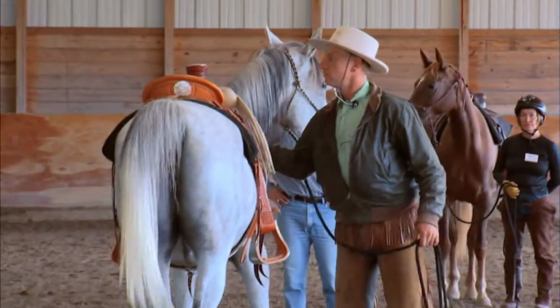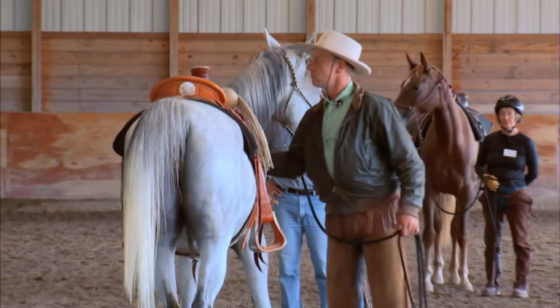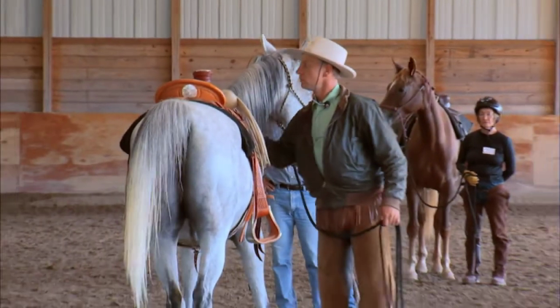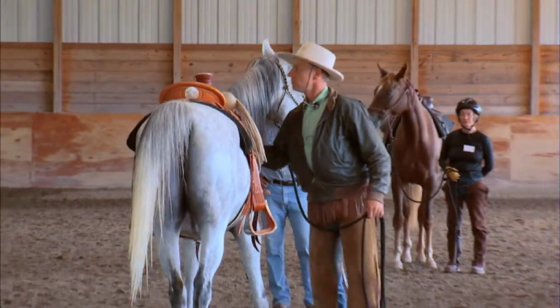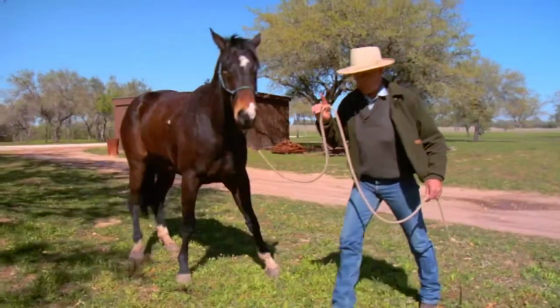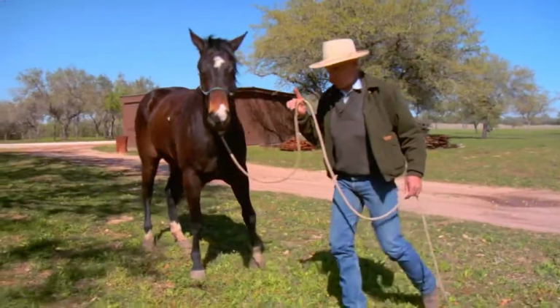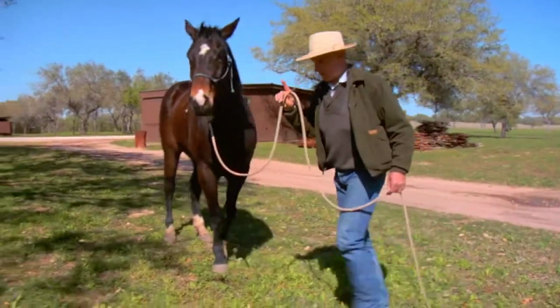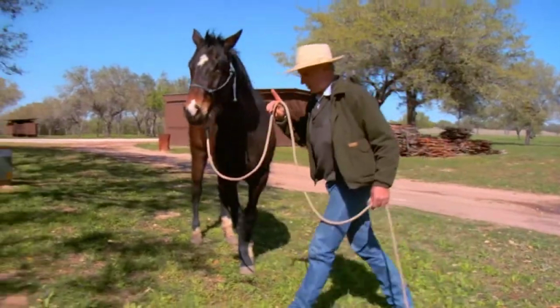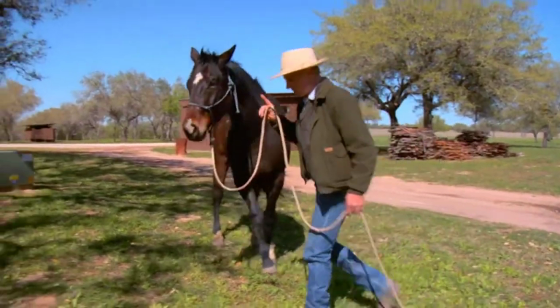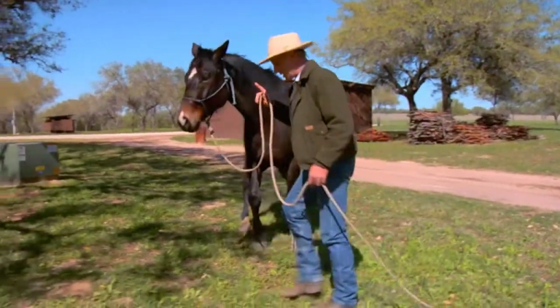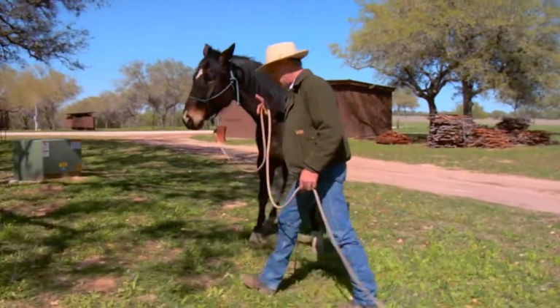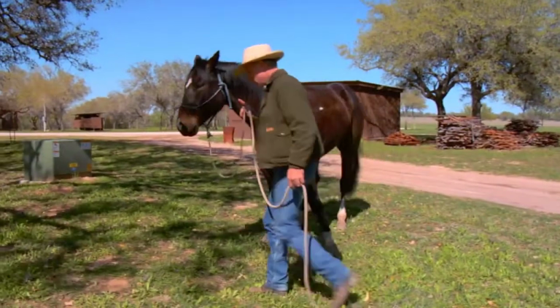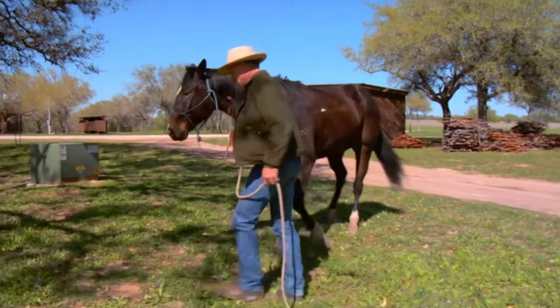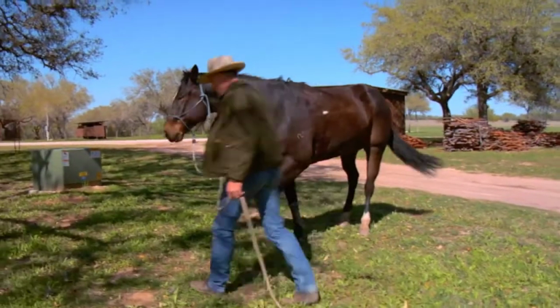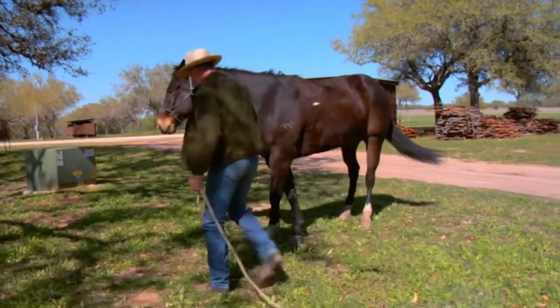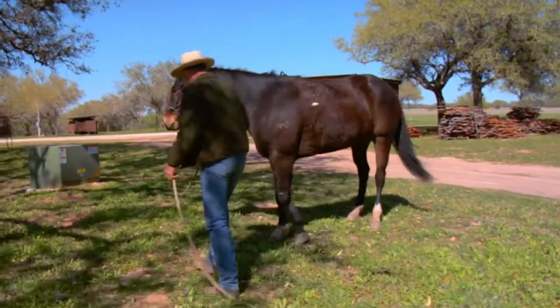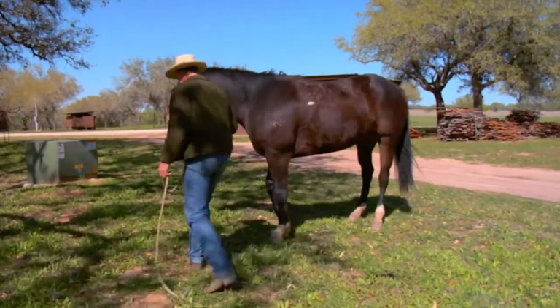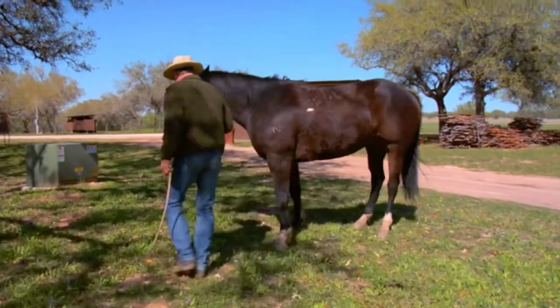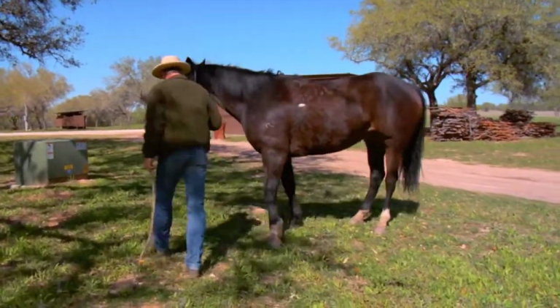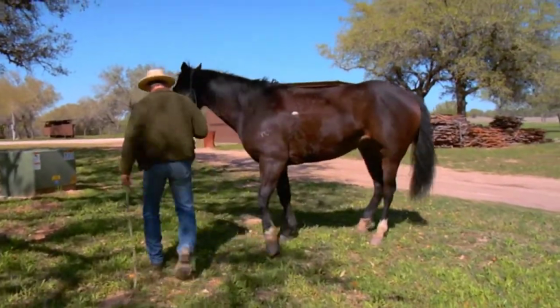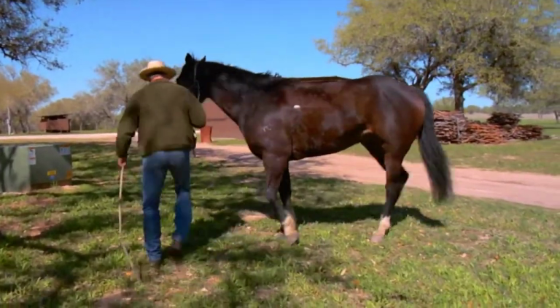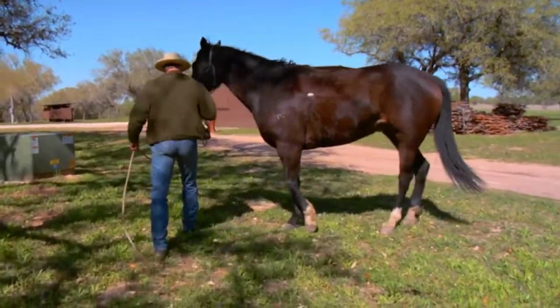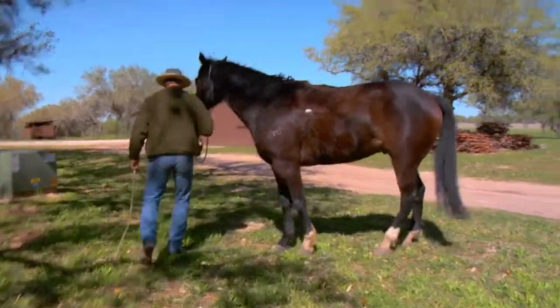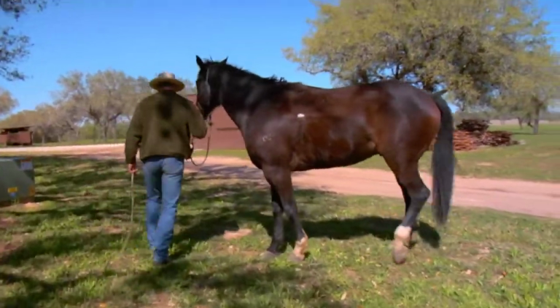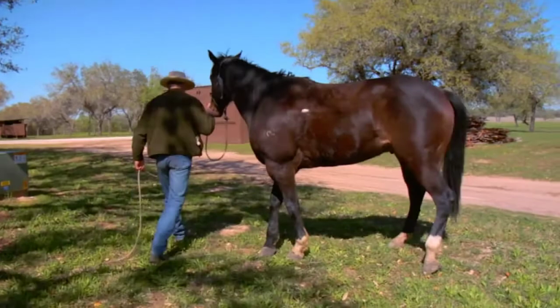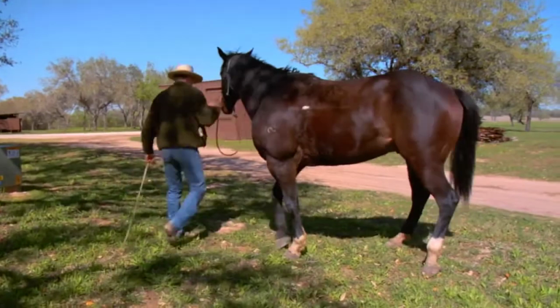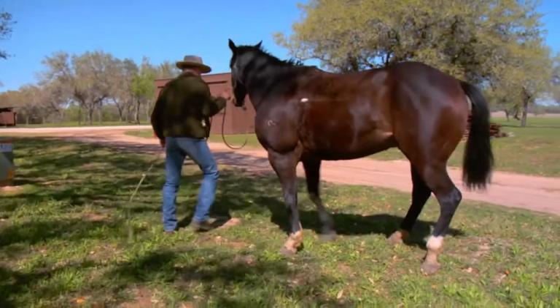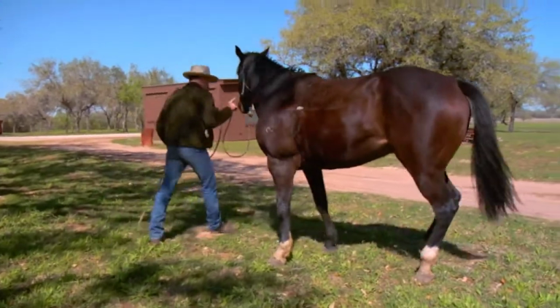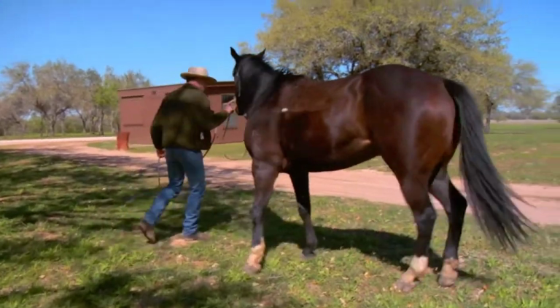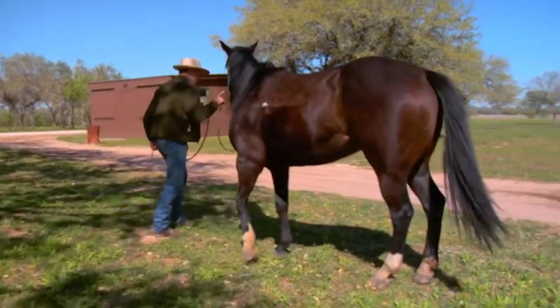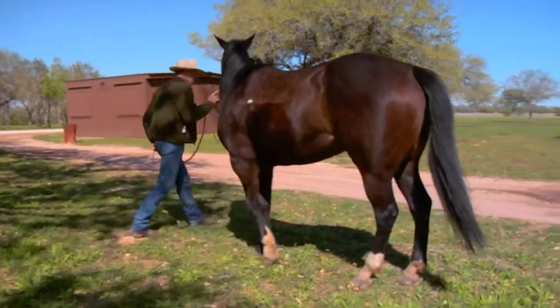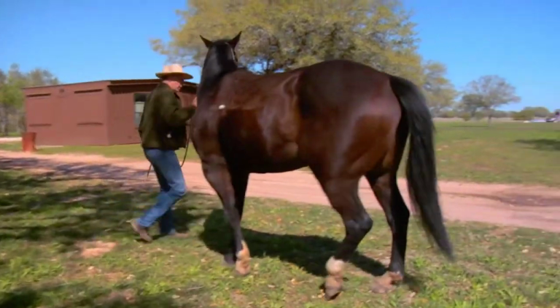All the groundwork that I do, you can find a parallel to it with something that I do when I ride the horse.